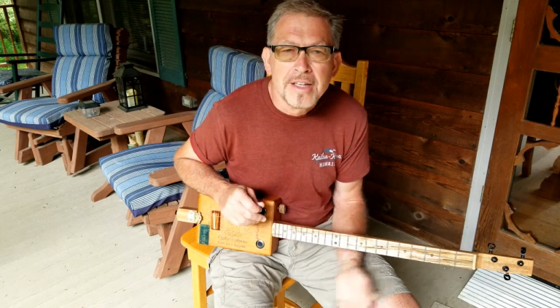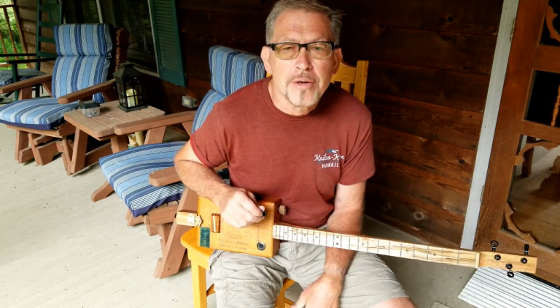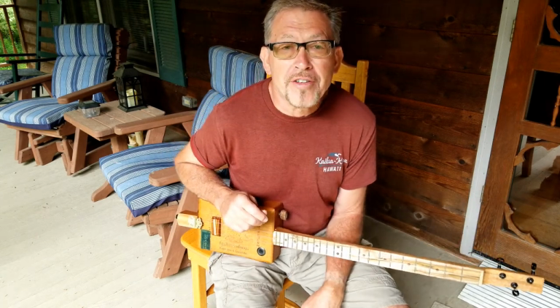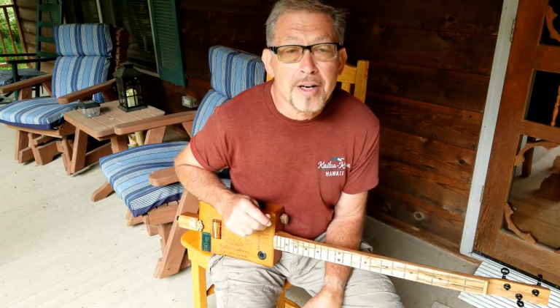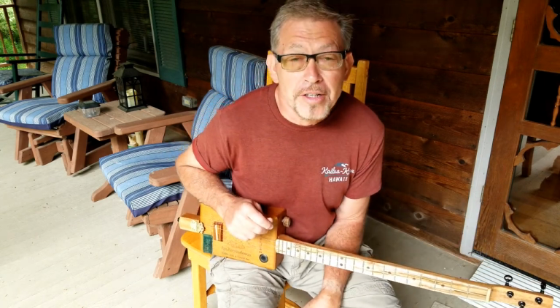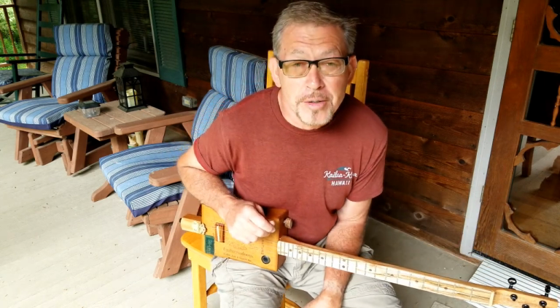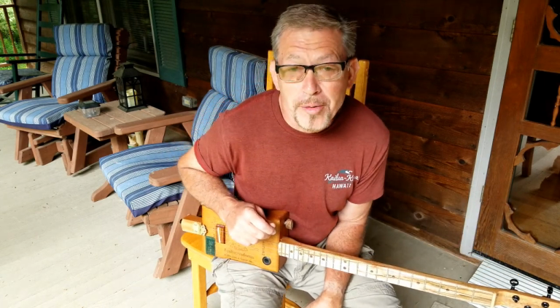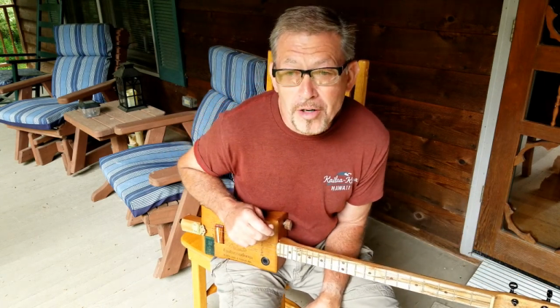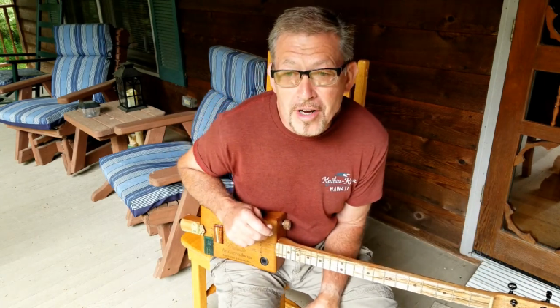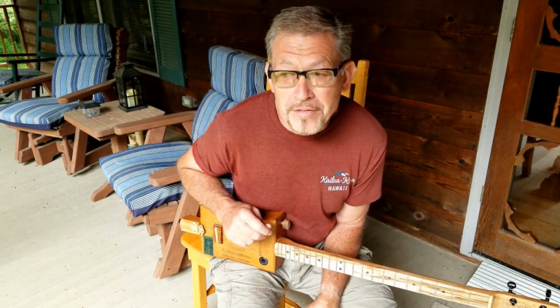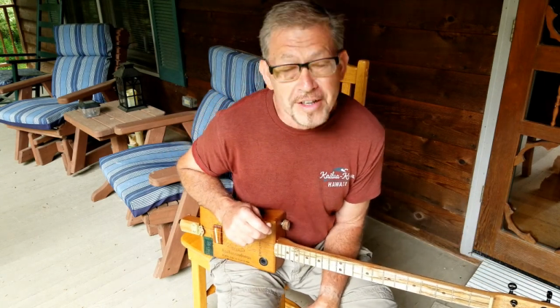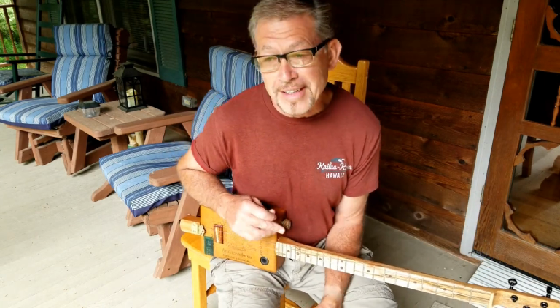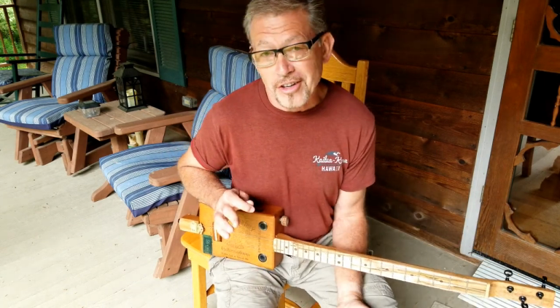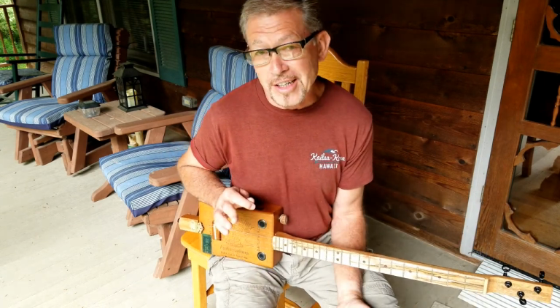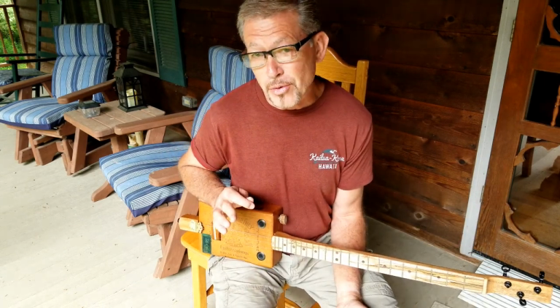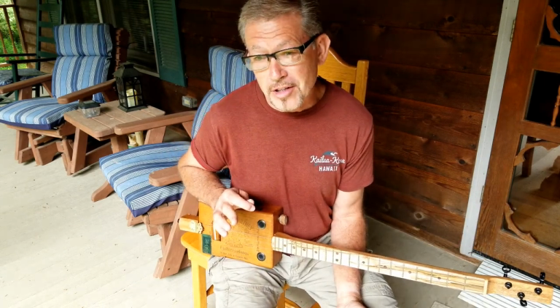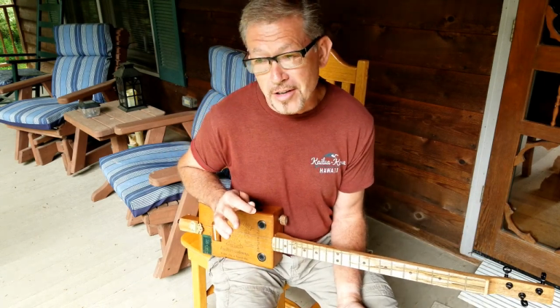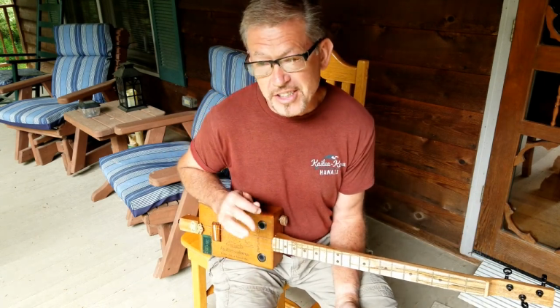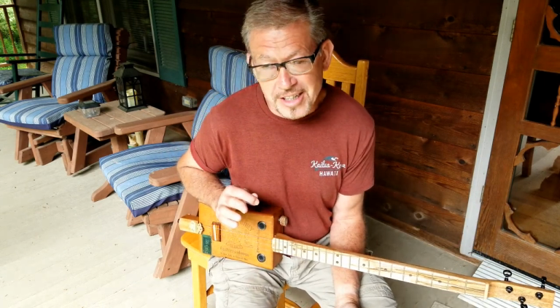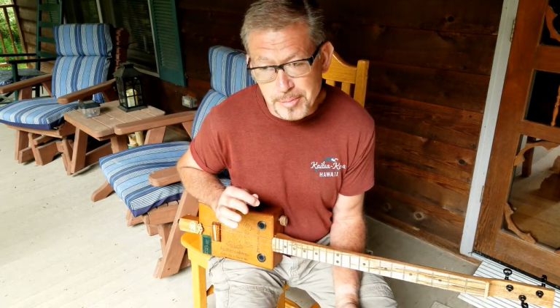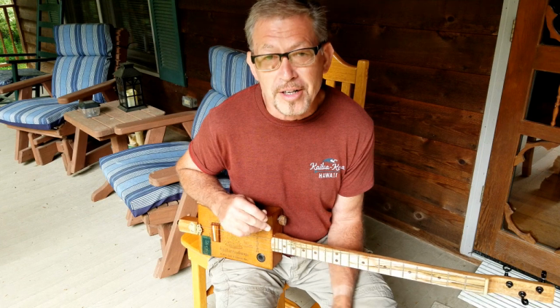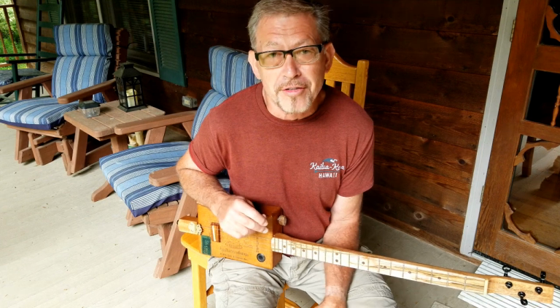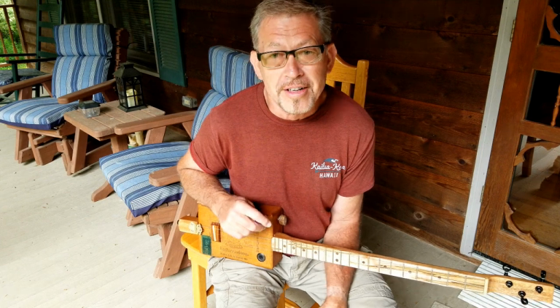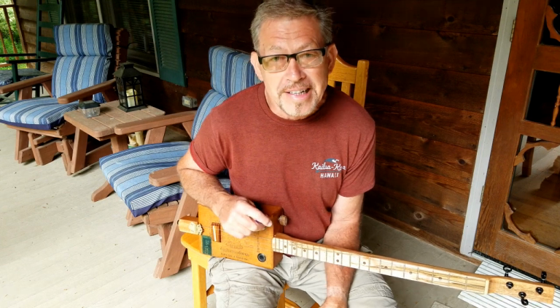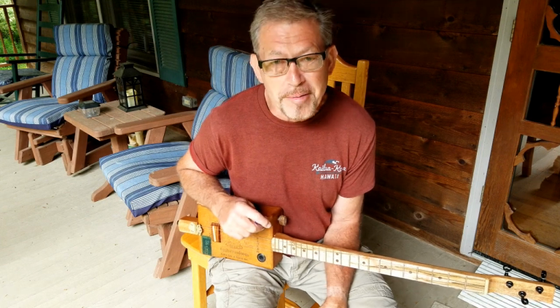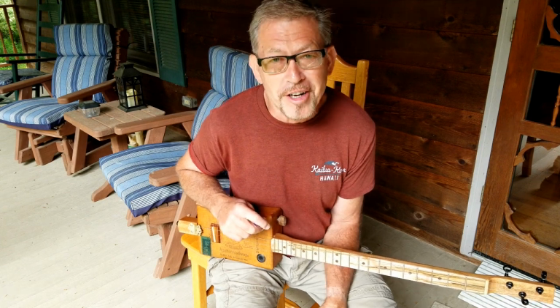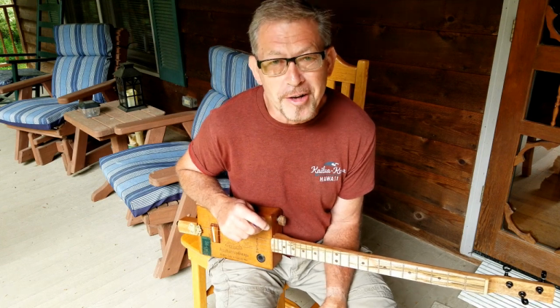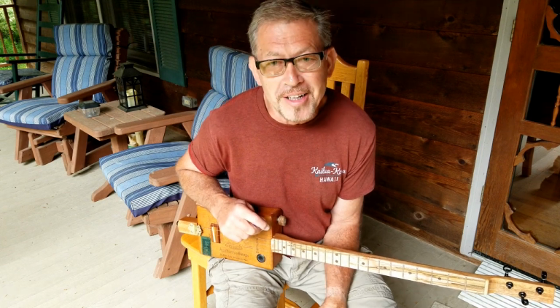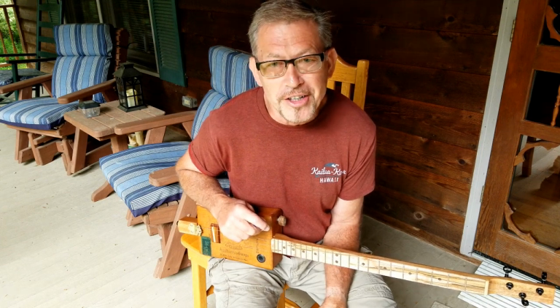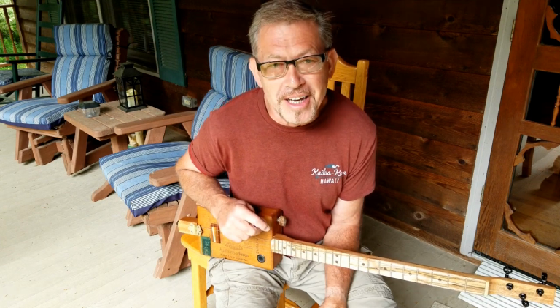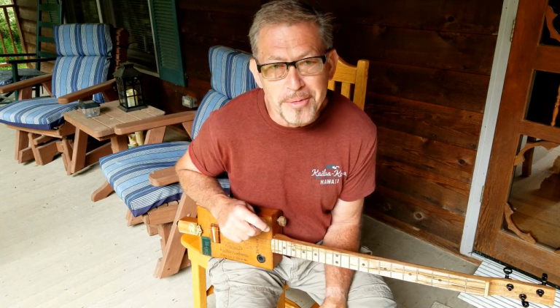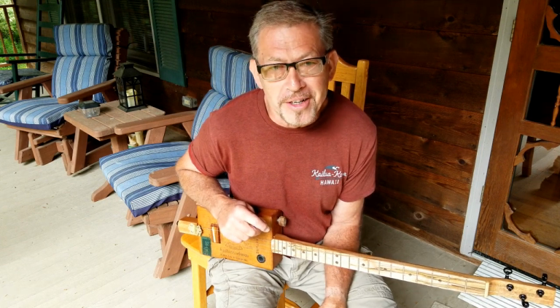So anyway, if you've got a project you want me to work on, if you've got a guitar that needs worked on — set up, whatever — give me a call. I'll be glad to look at it for you.